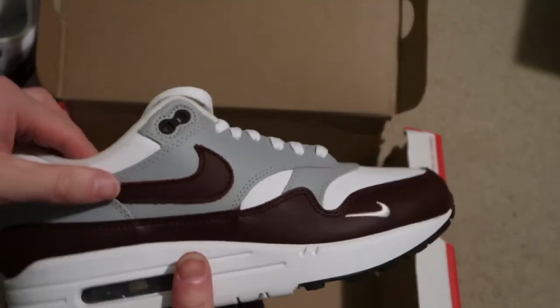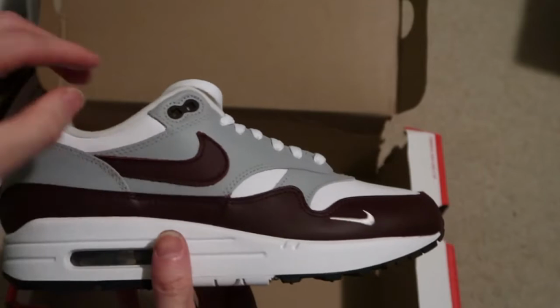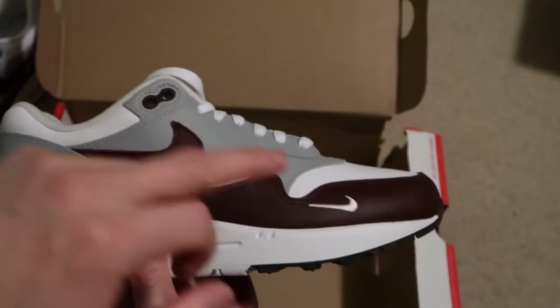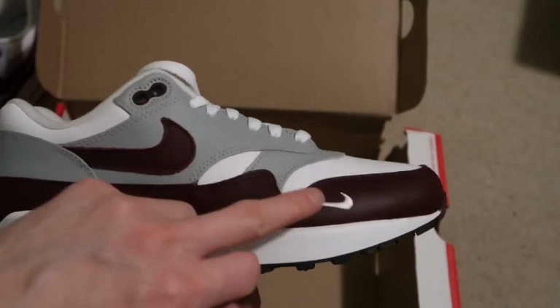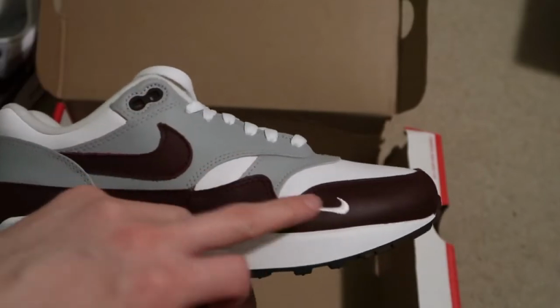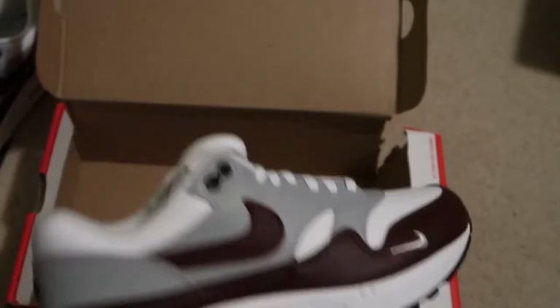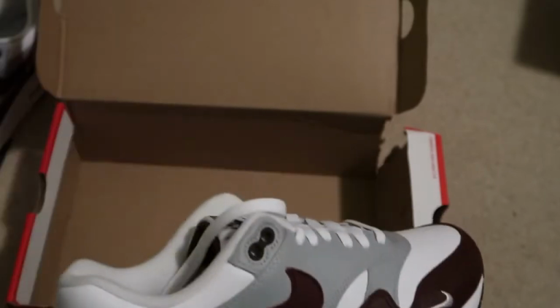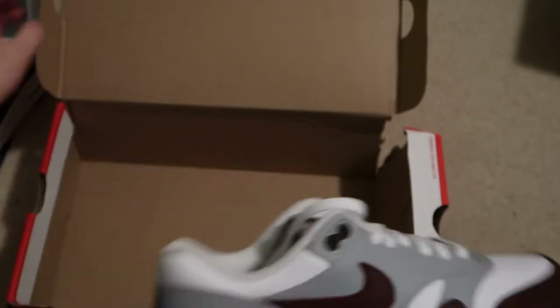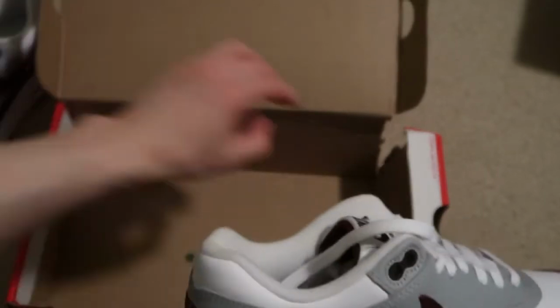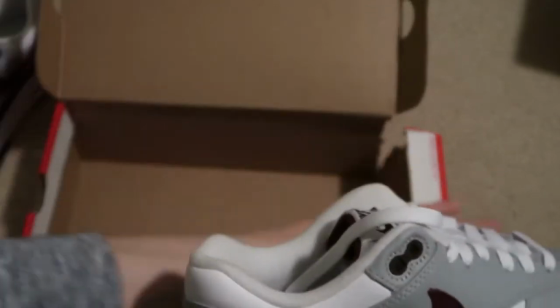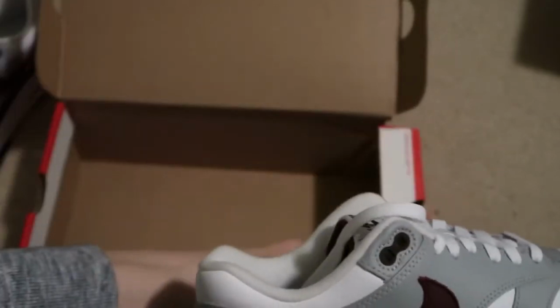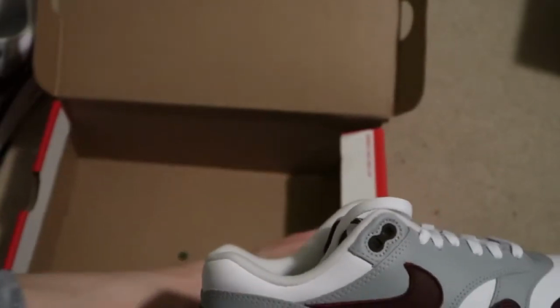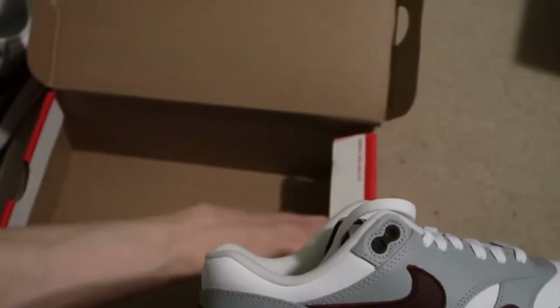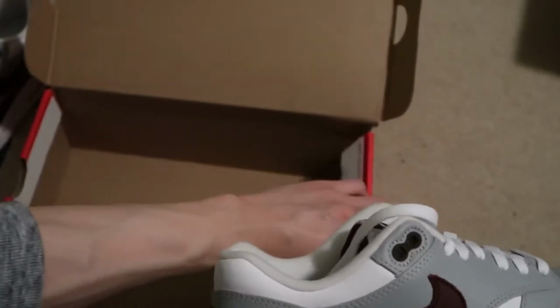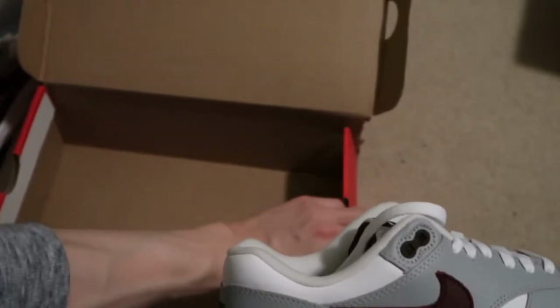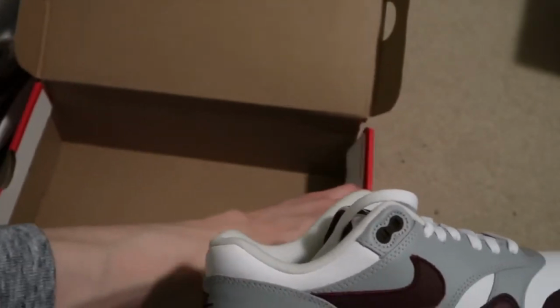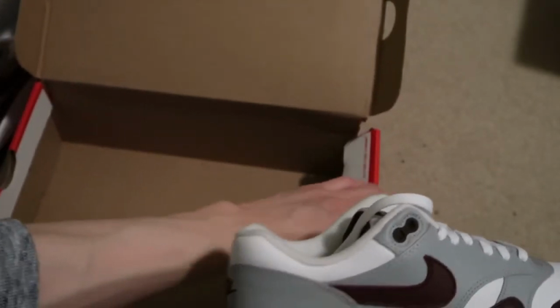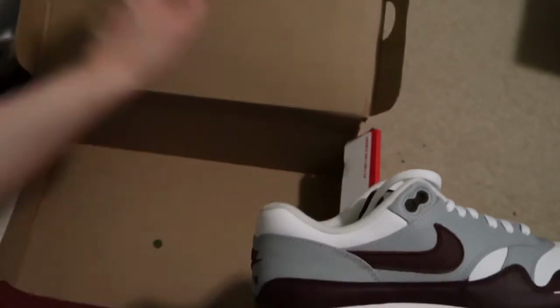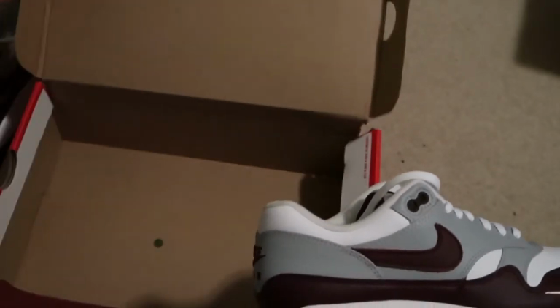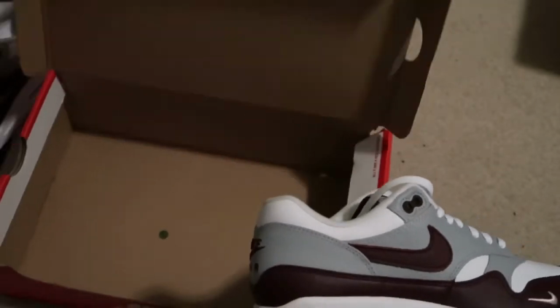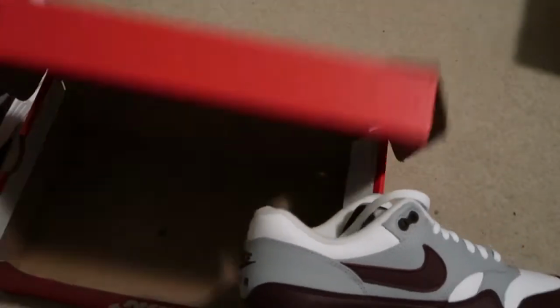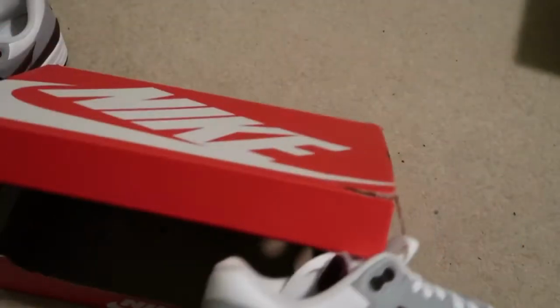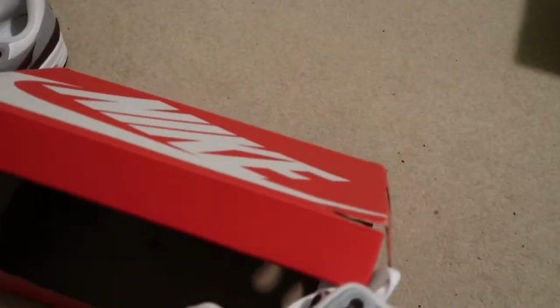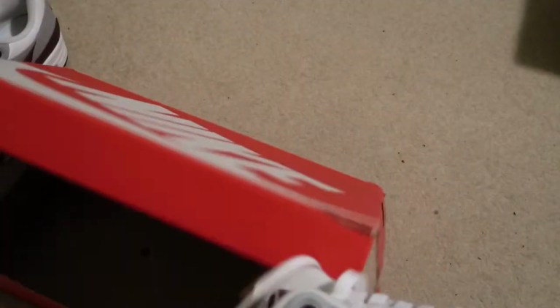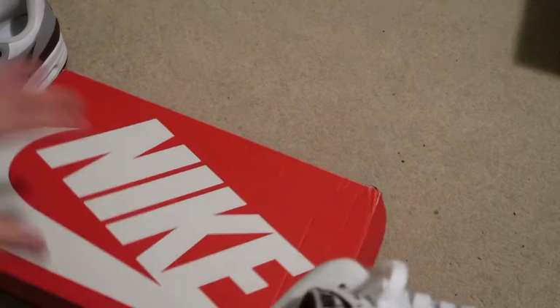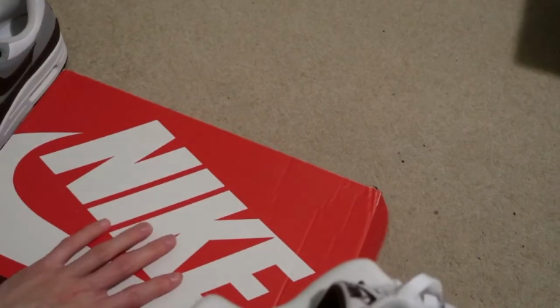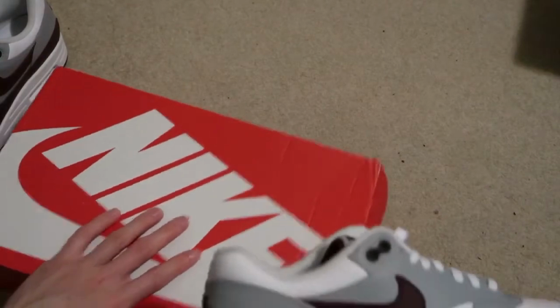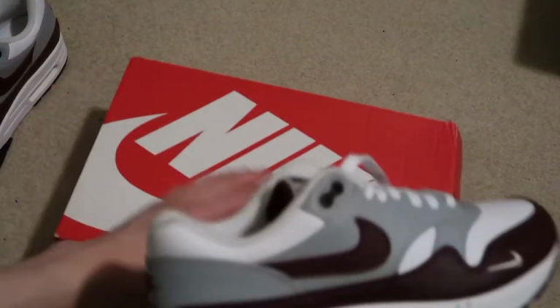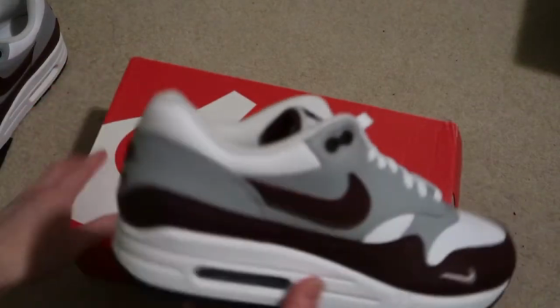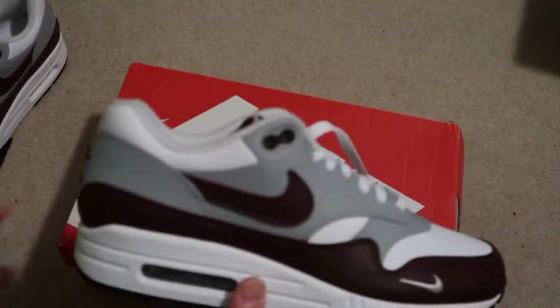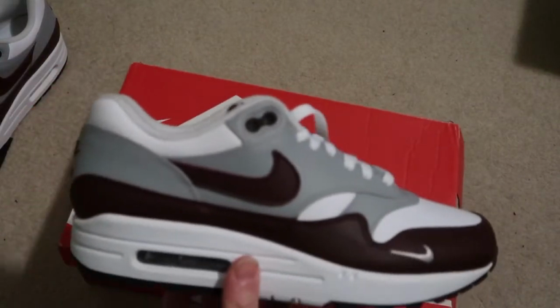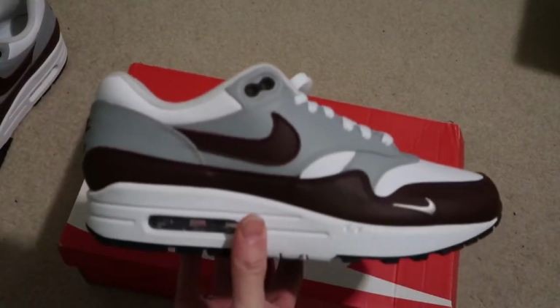Love the mini swoosh as well. Rest in peace to this box though — this box is done.